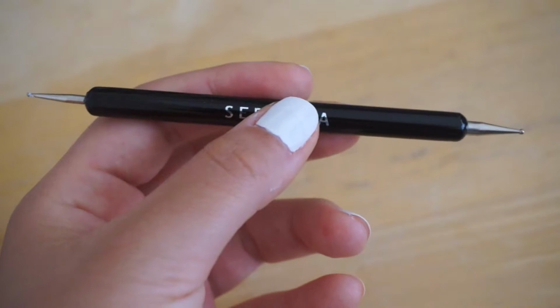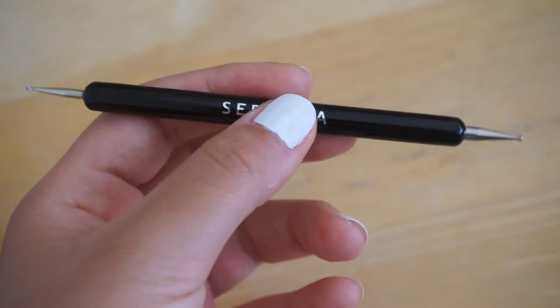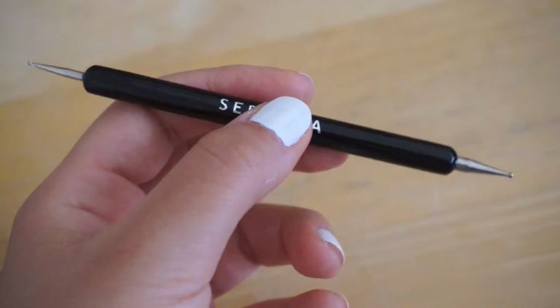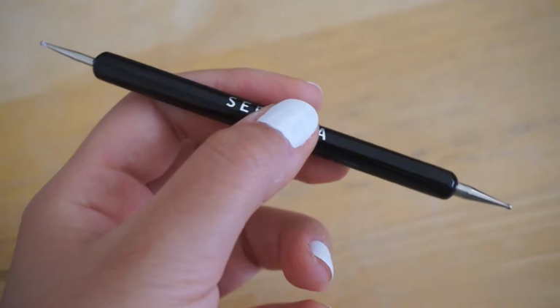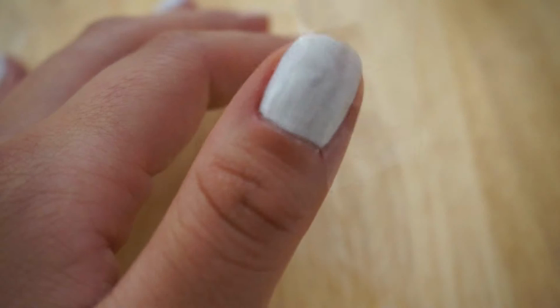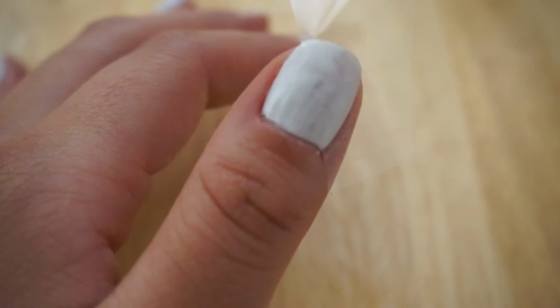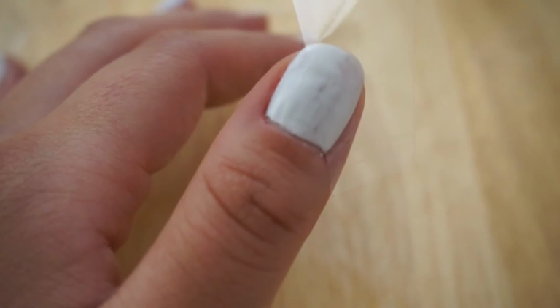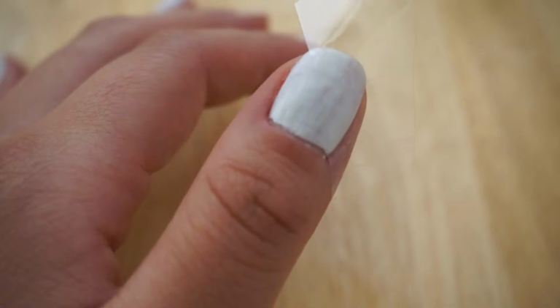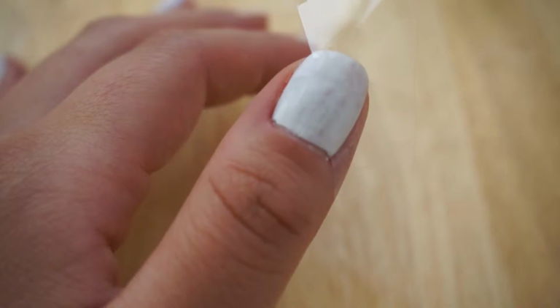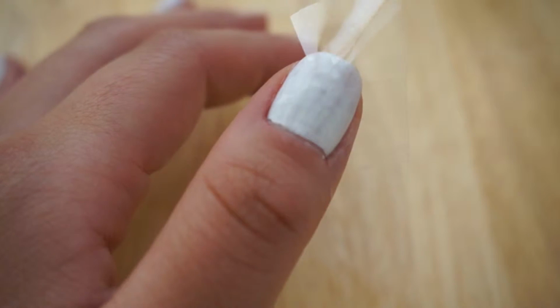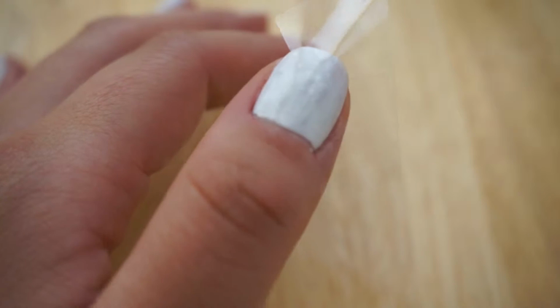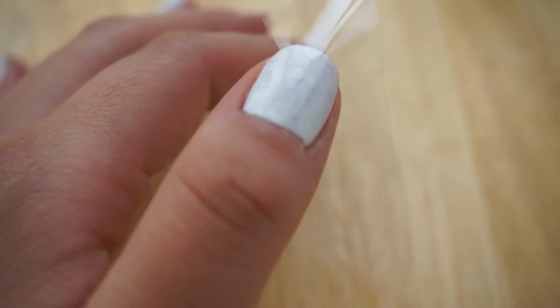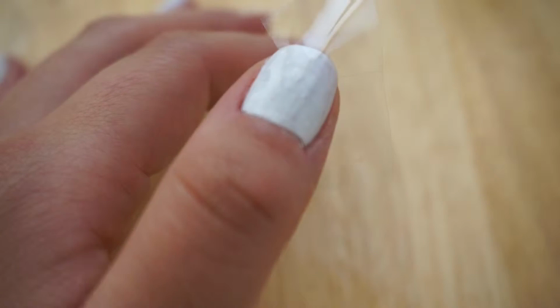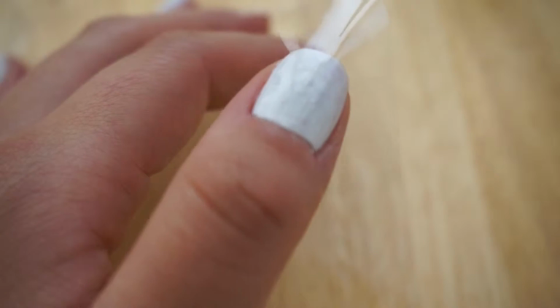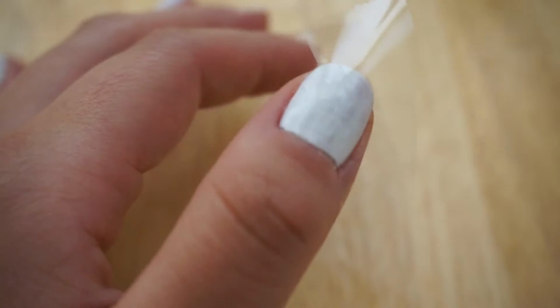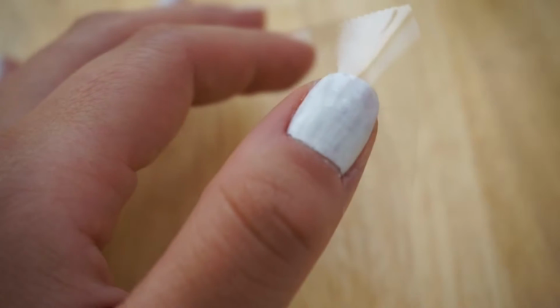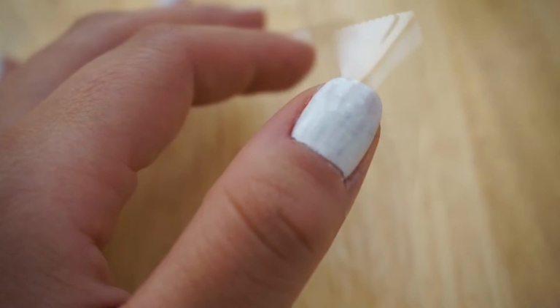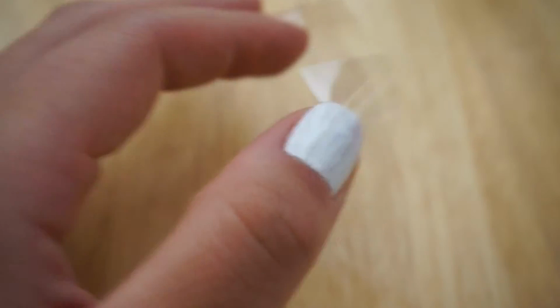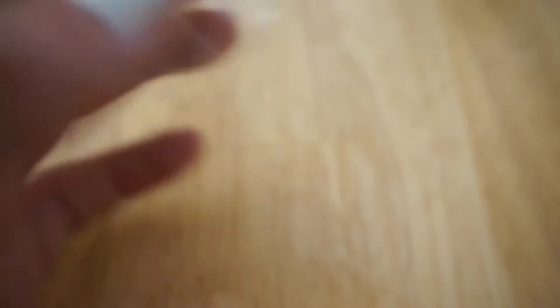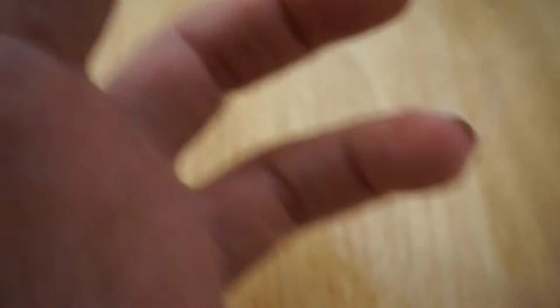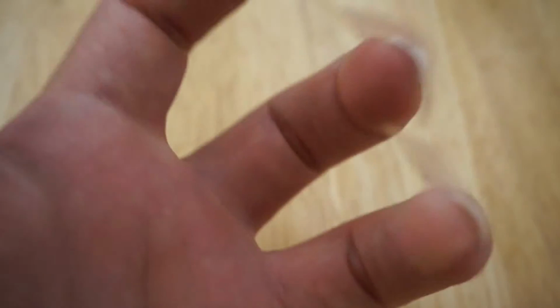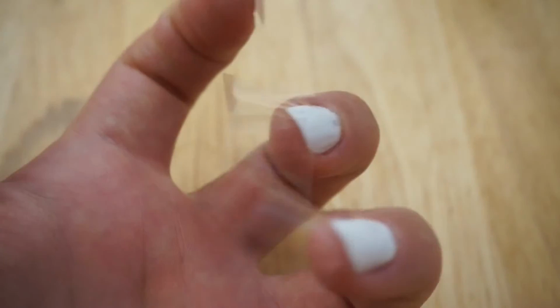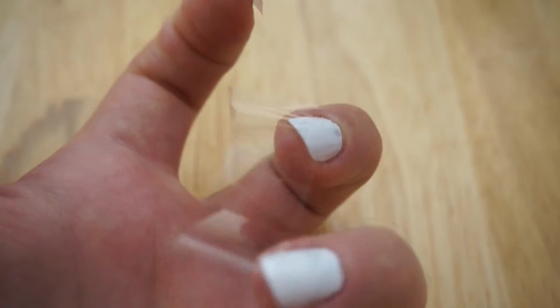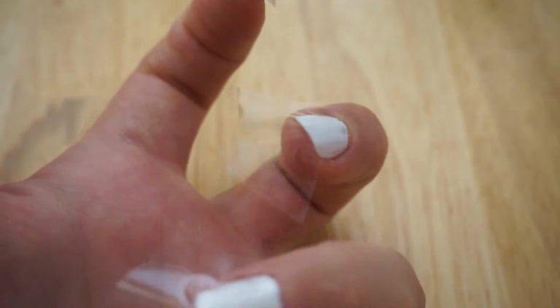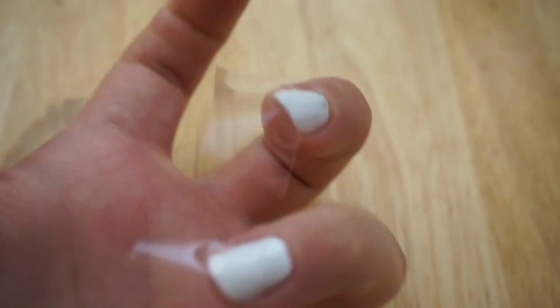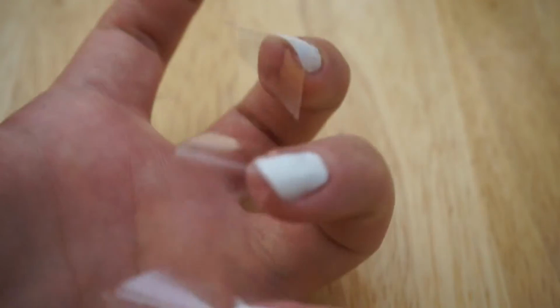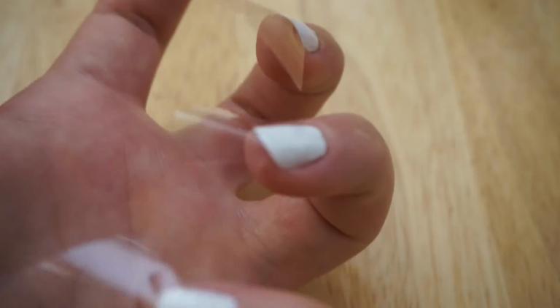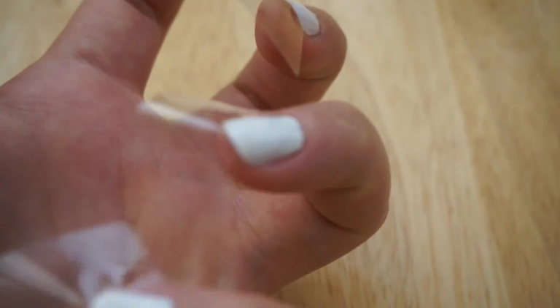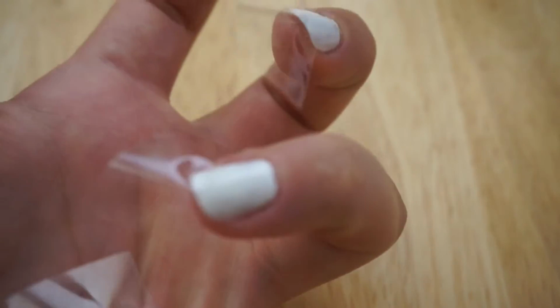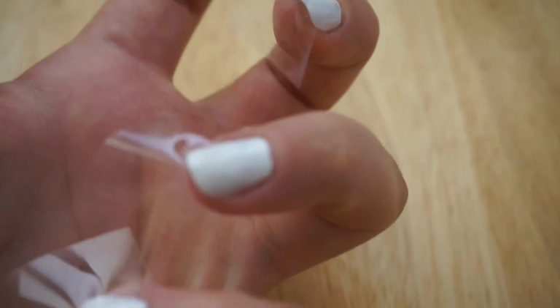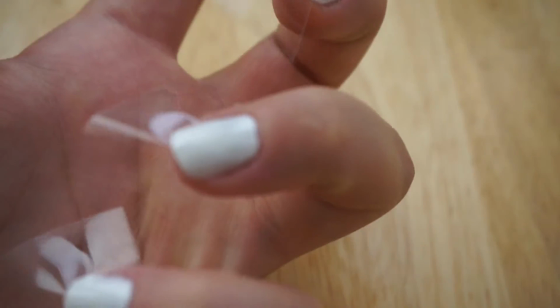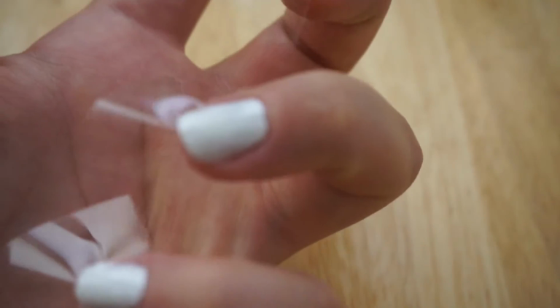To start, you're going to paint your nails white and let them dry completely, then you're going to place tape diagonally on each nail.